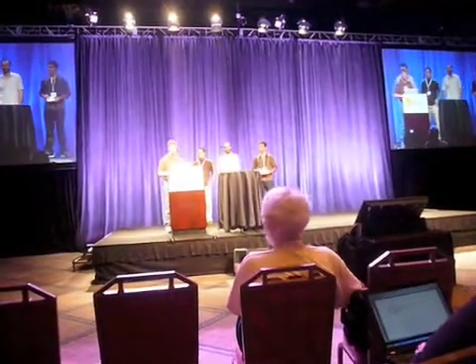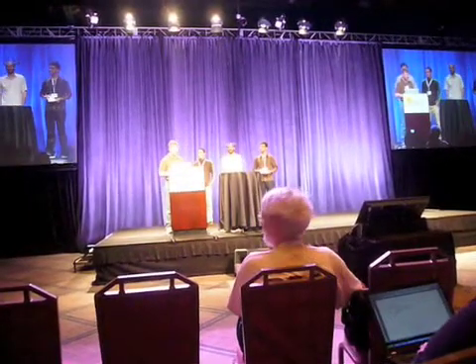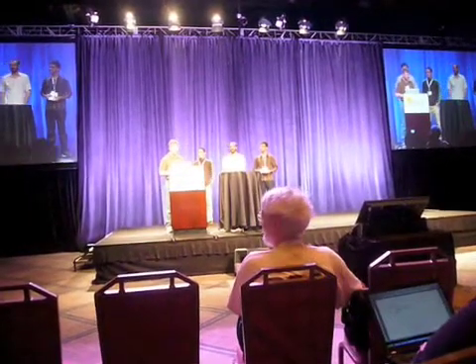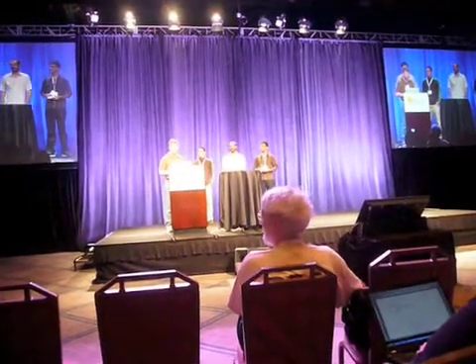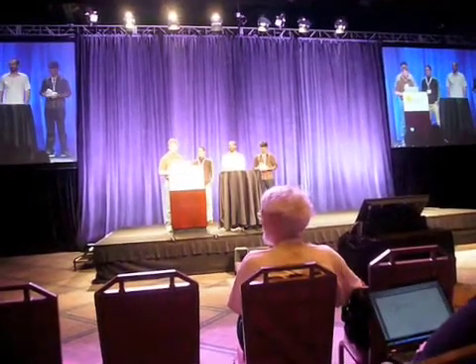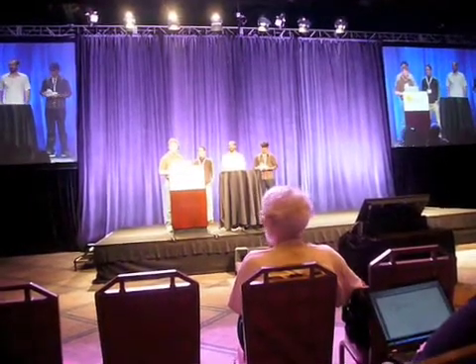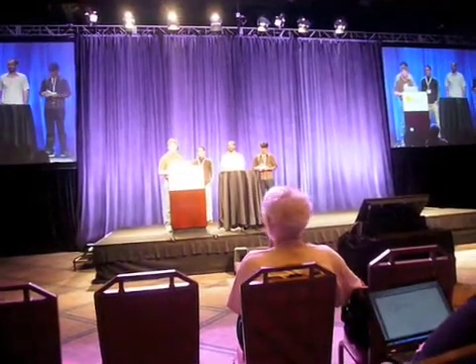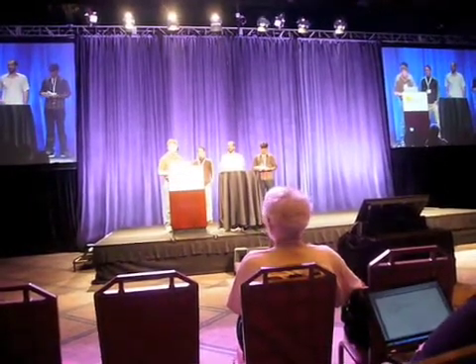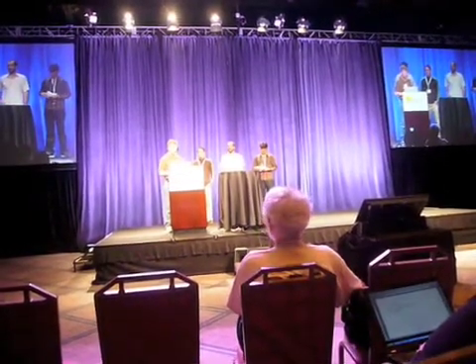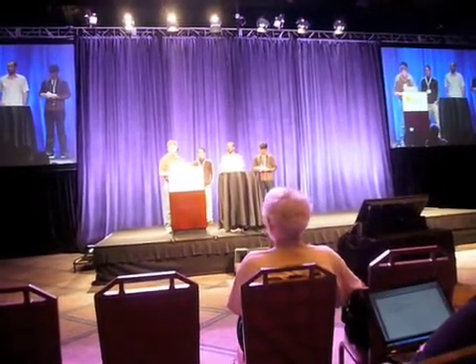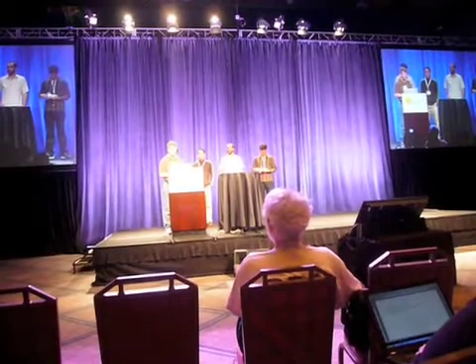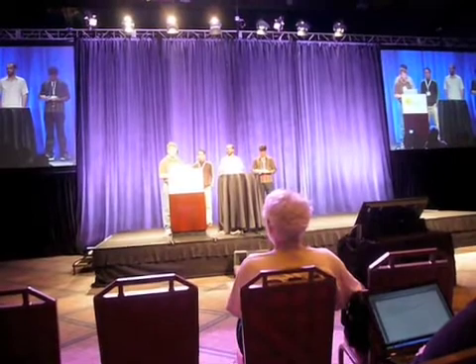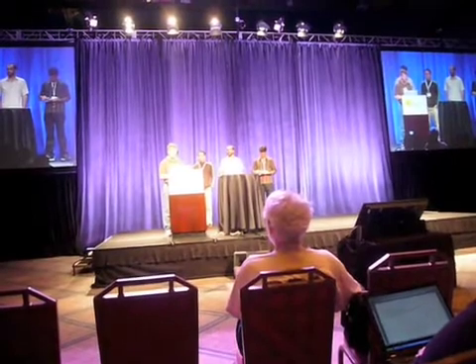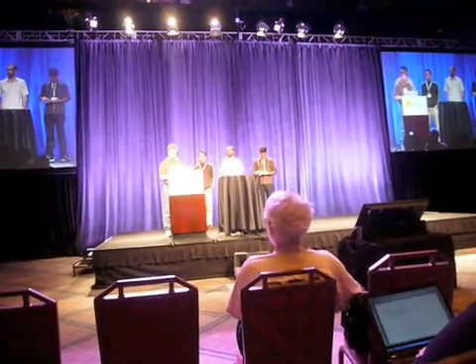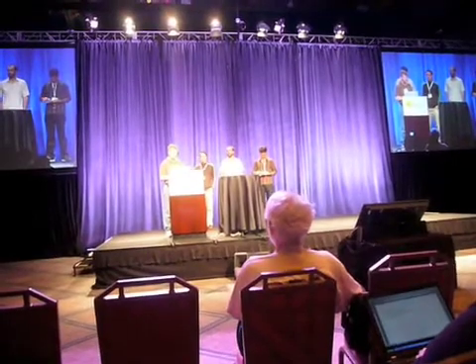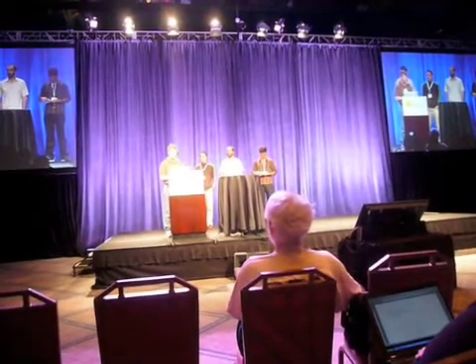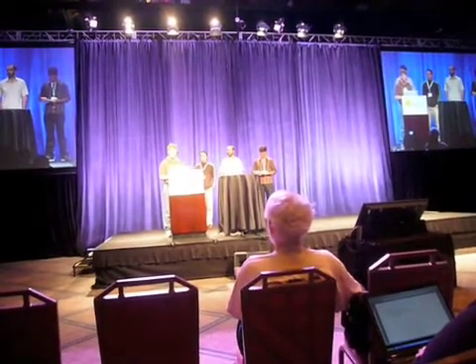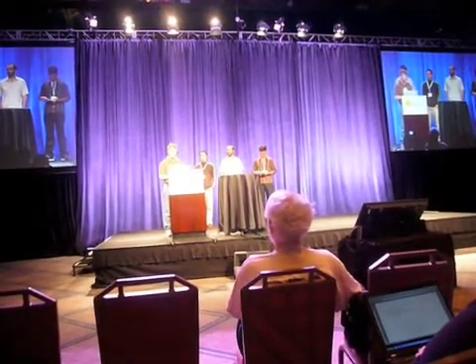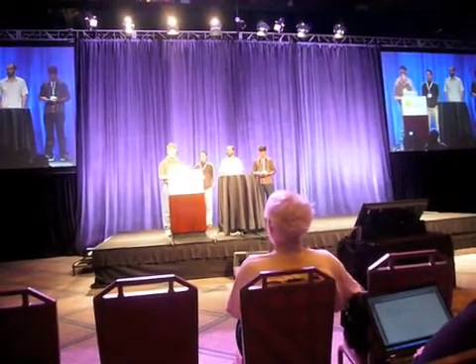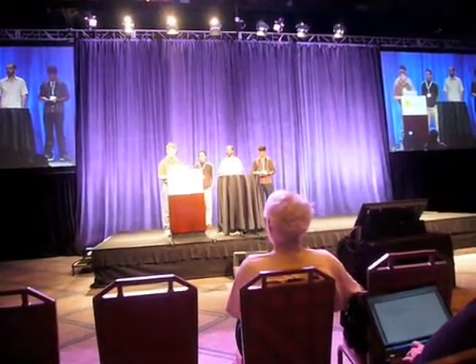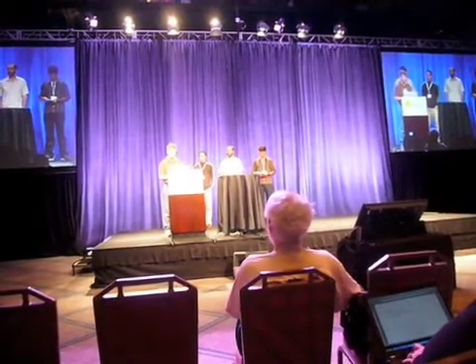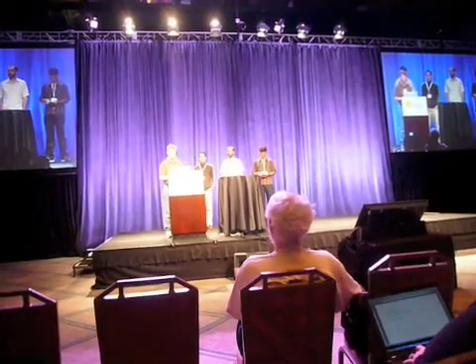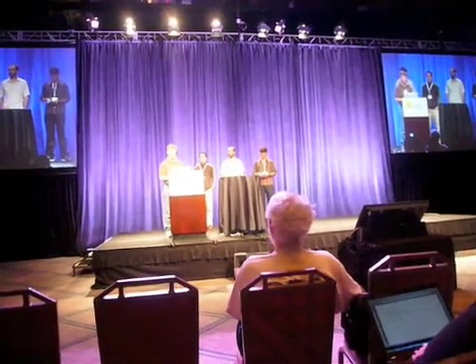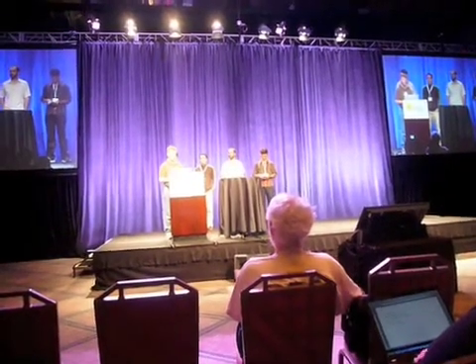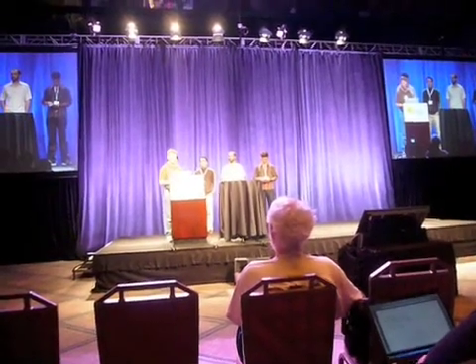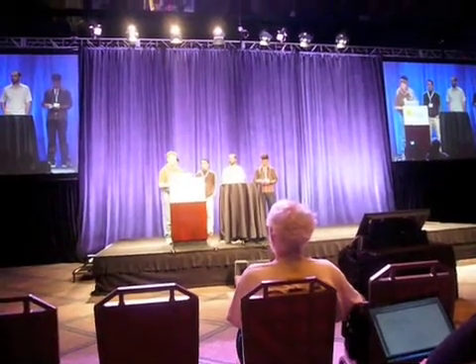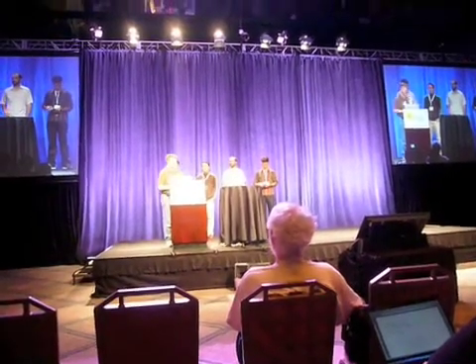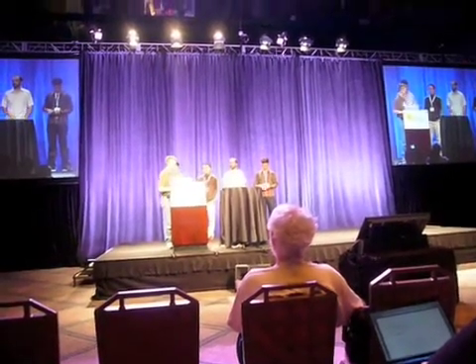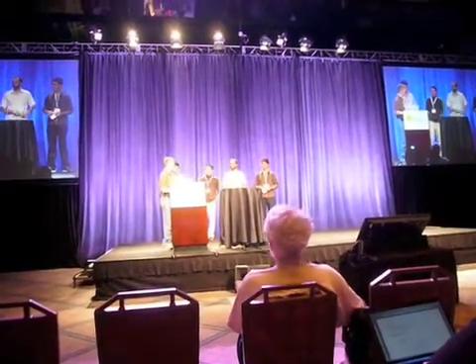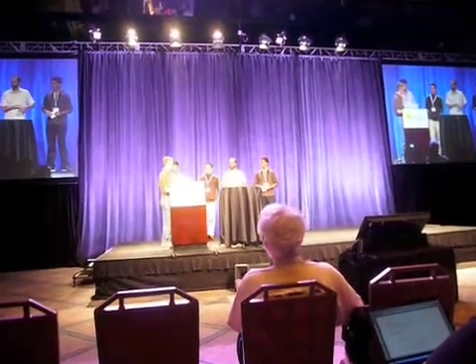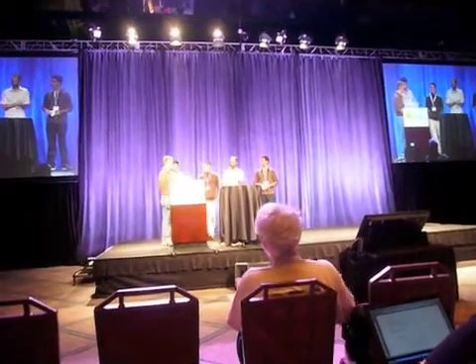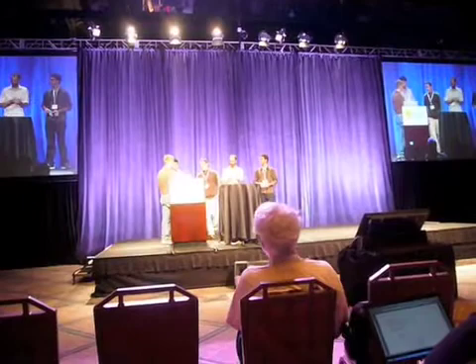Second place goes to Michael Pradel in Dynamic Inference and Refinement of API Usage Protocols.